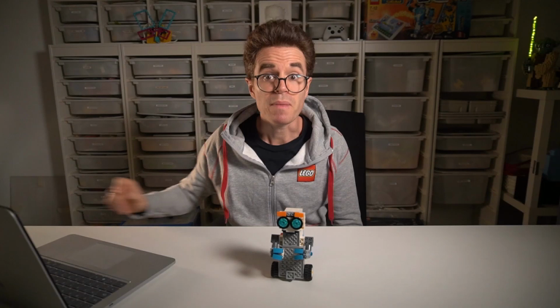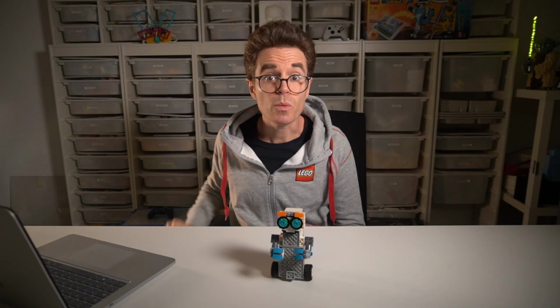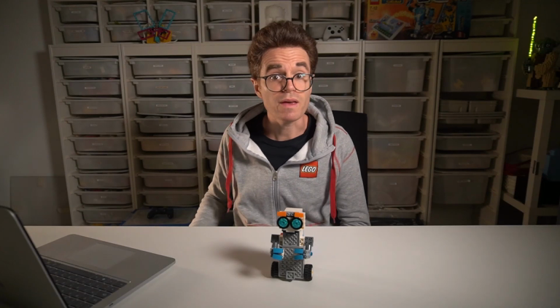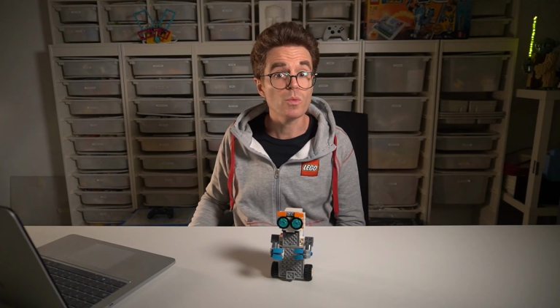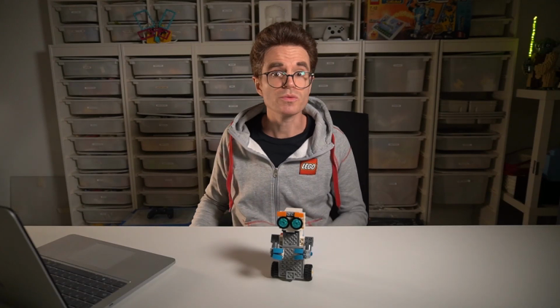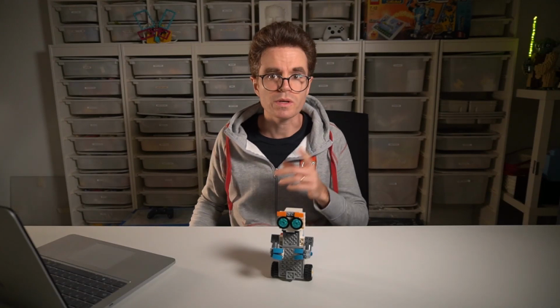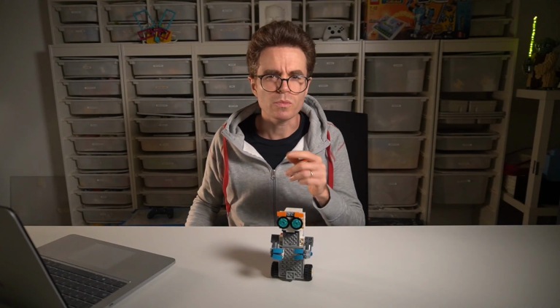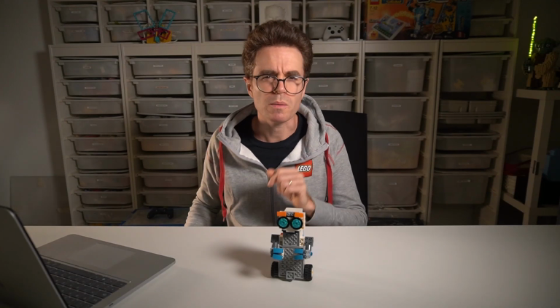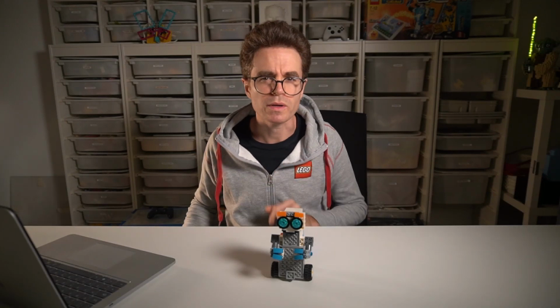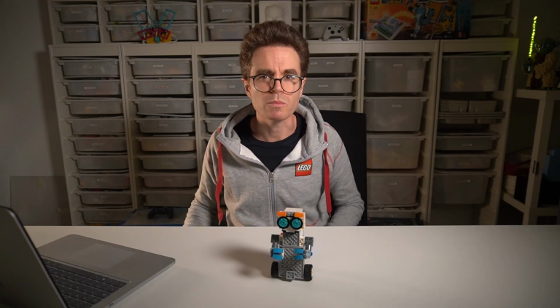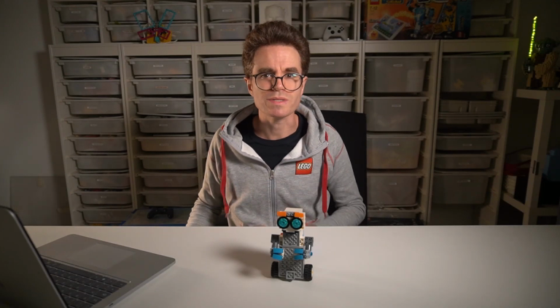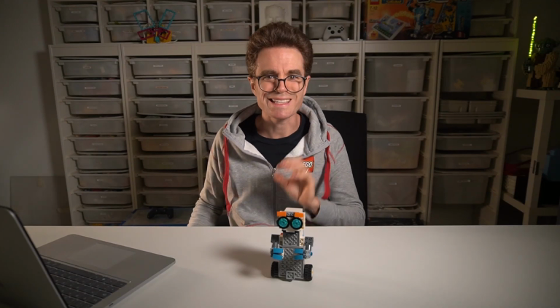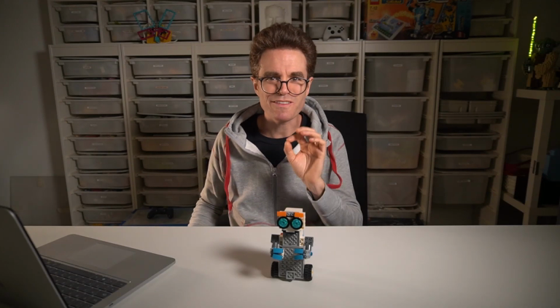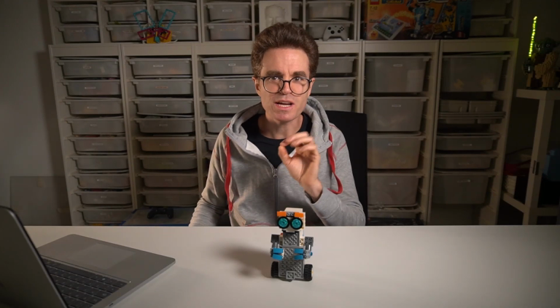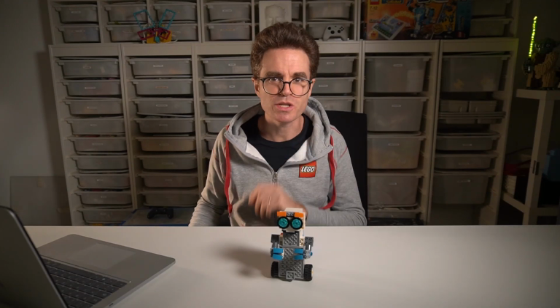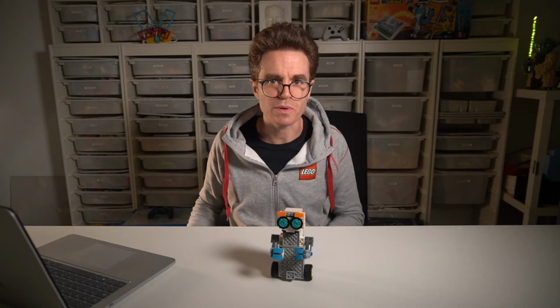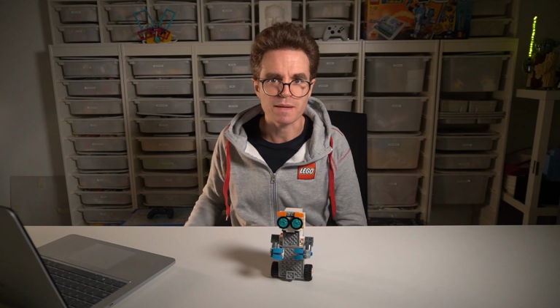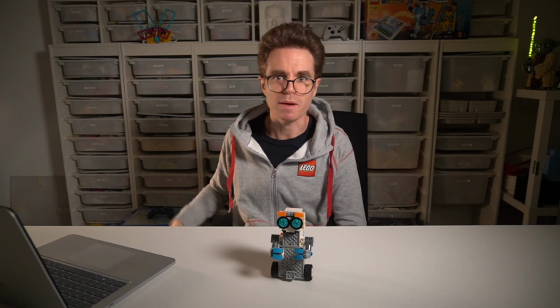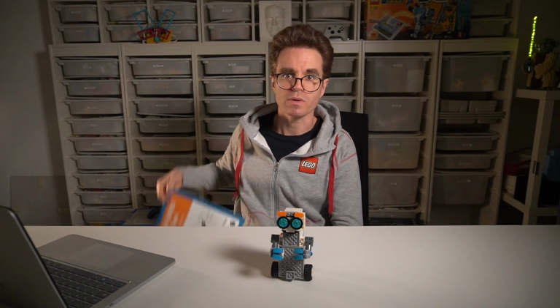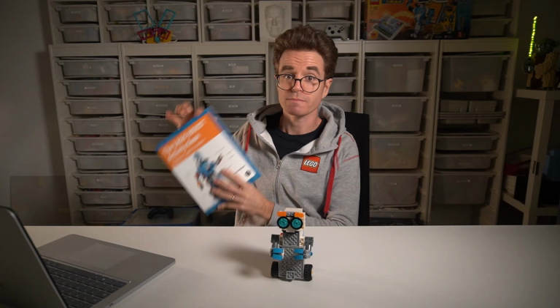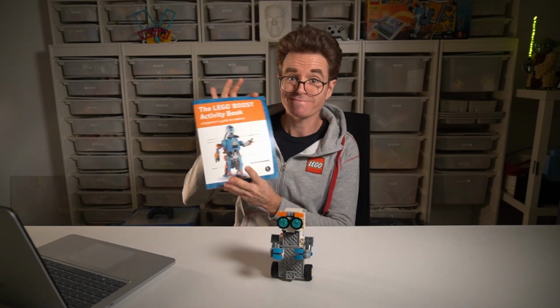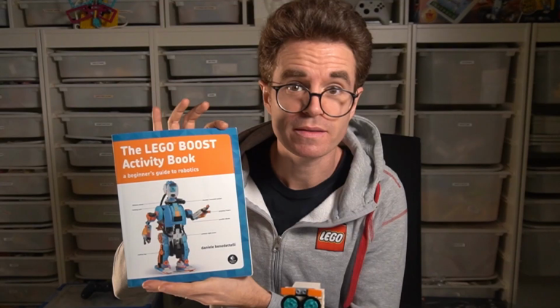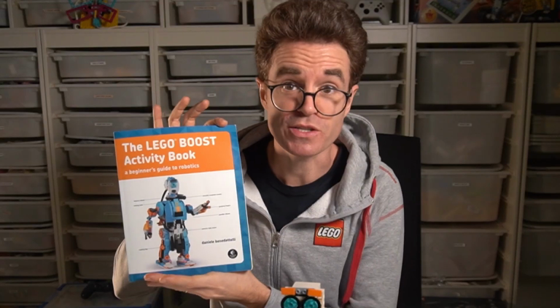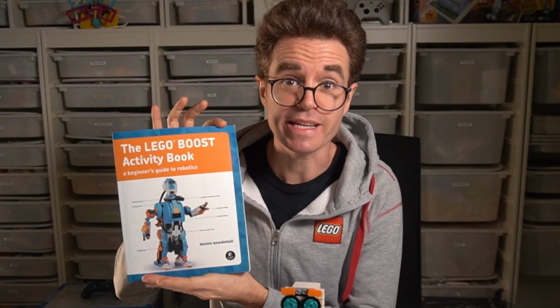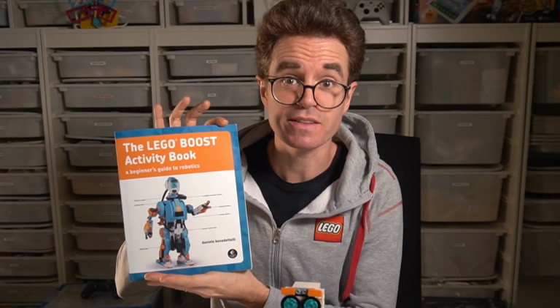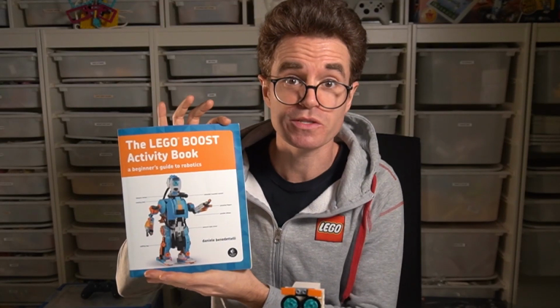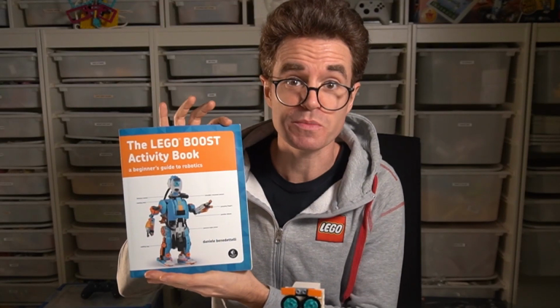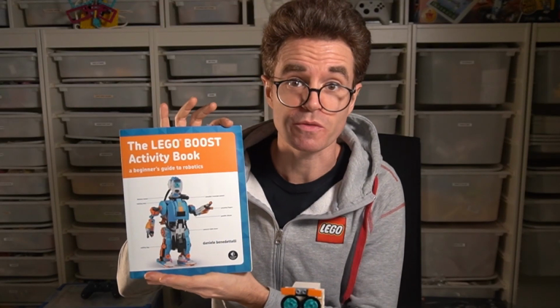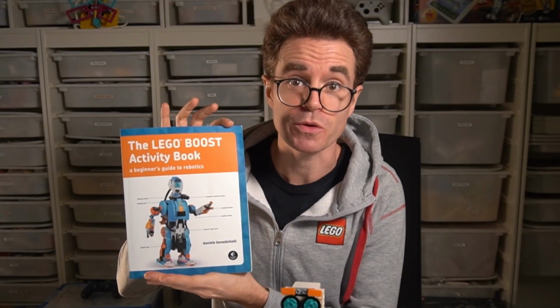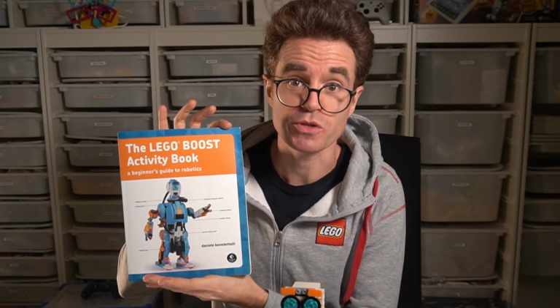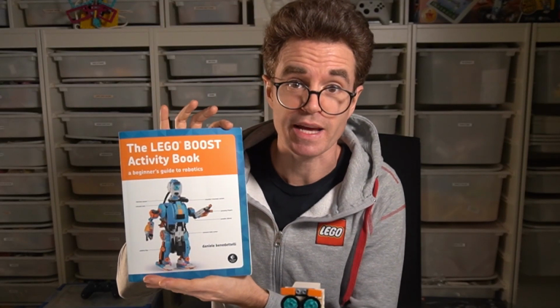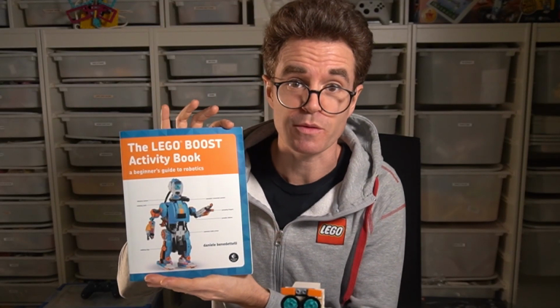By the way, if you want to learn more about LEGO Boost, I dive much deeper in my book — there's a link in the description for you to check it out.